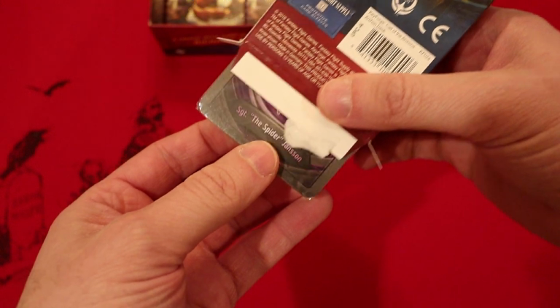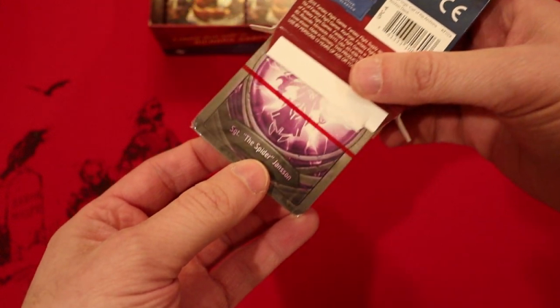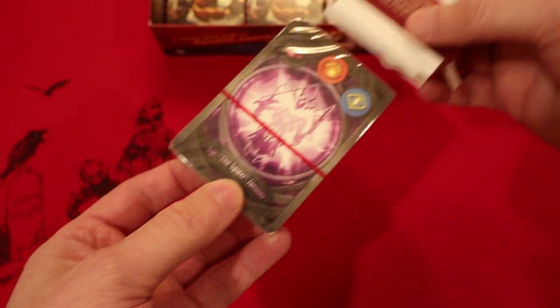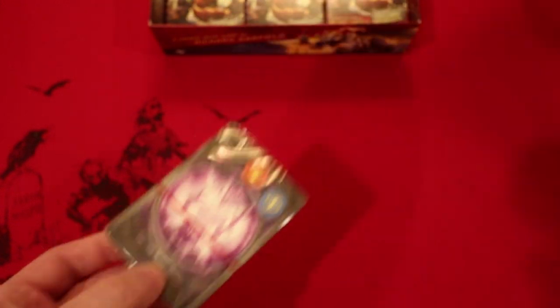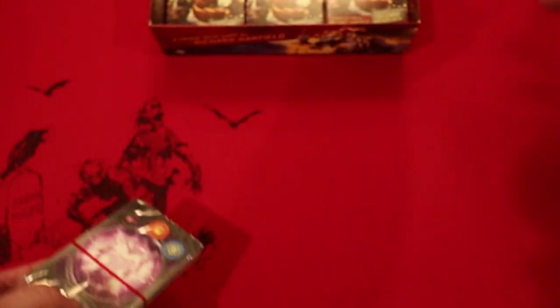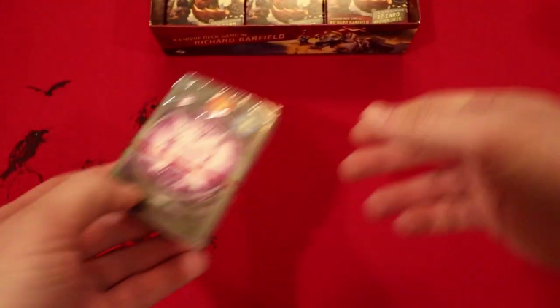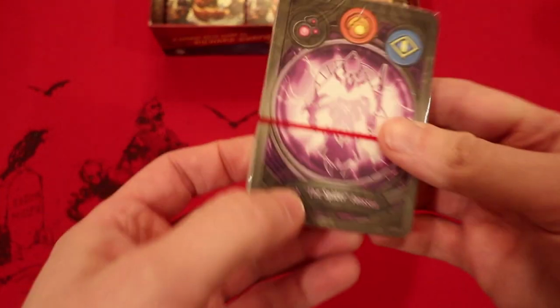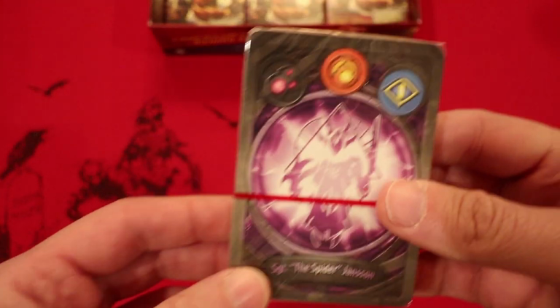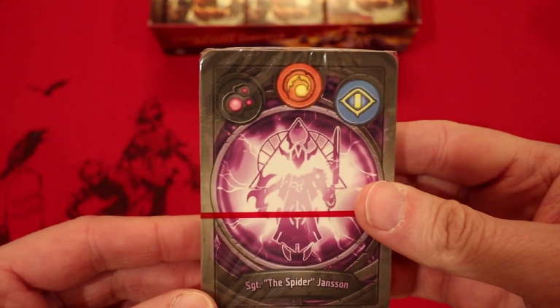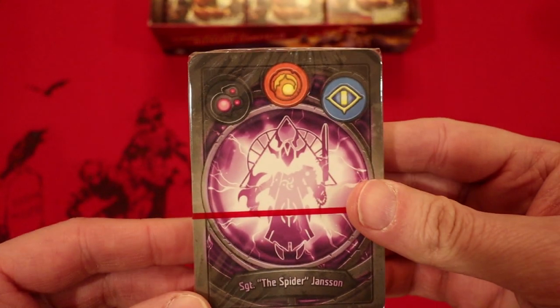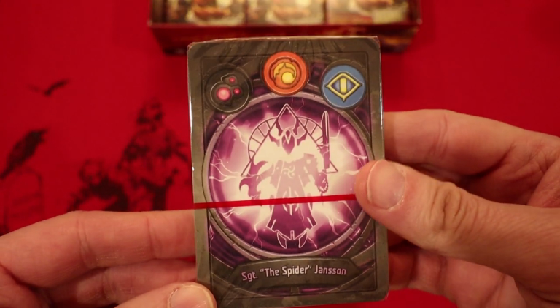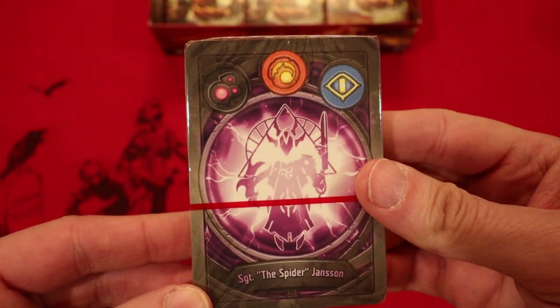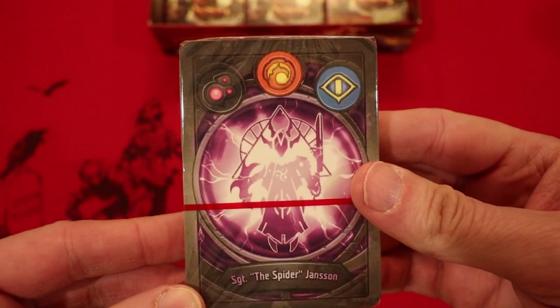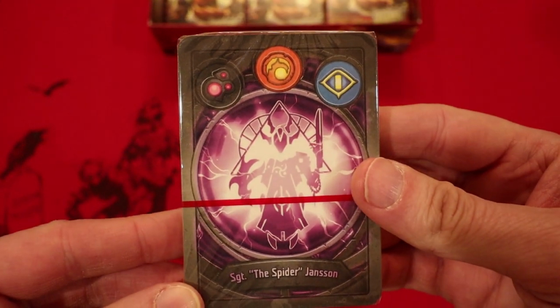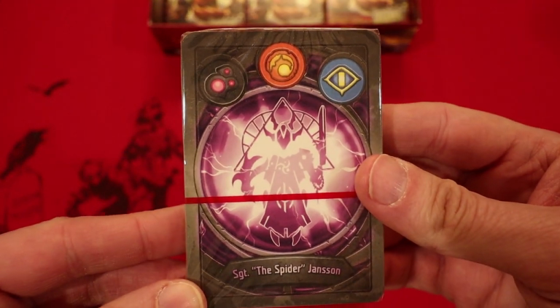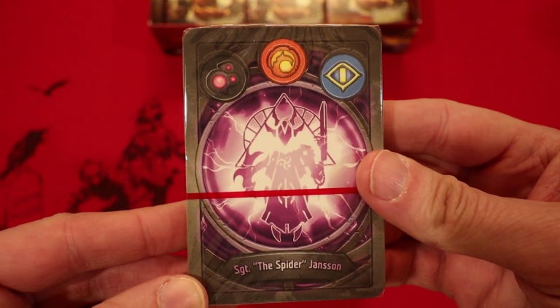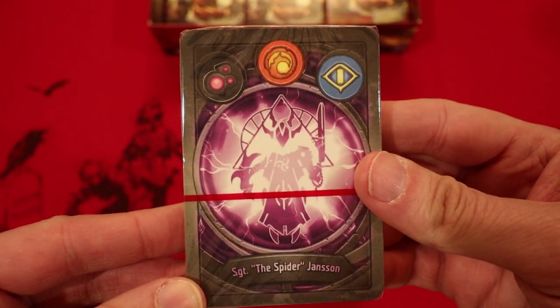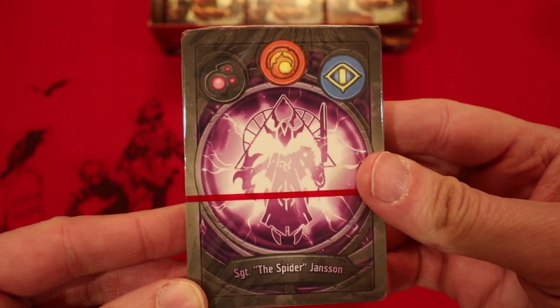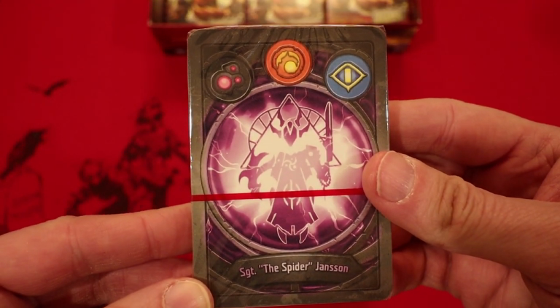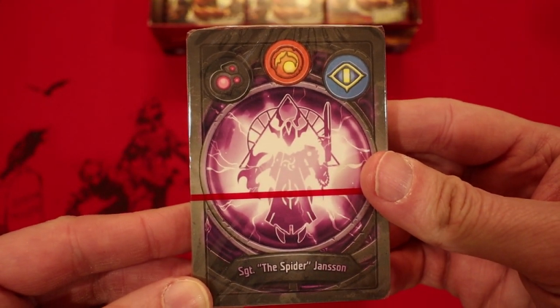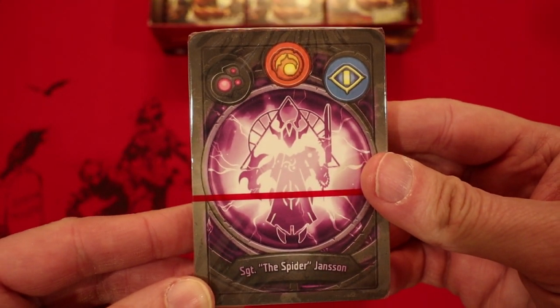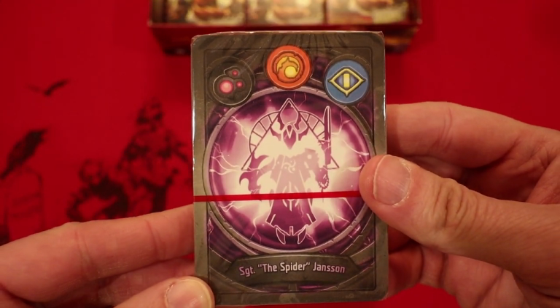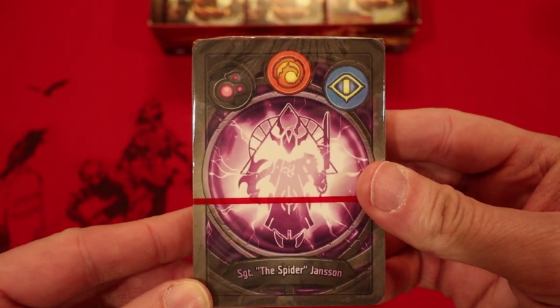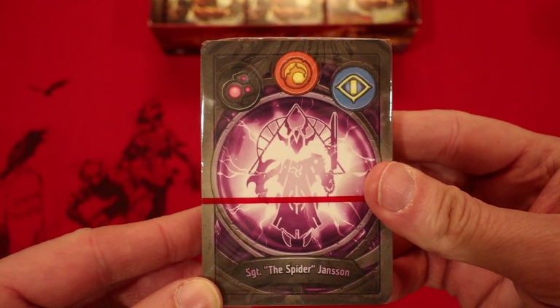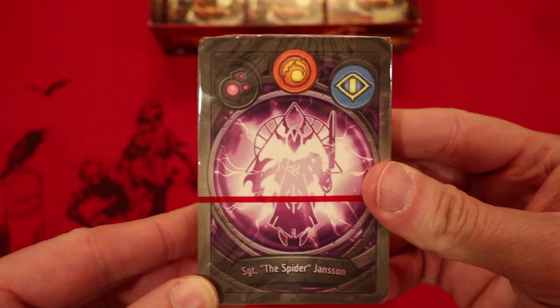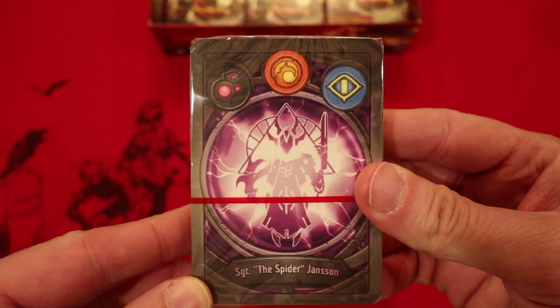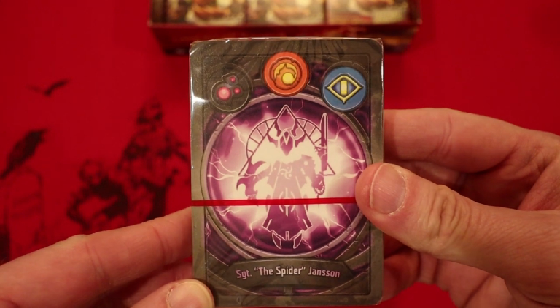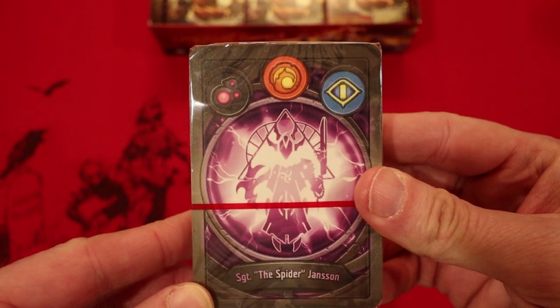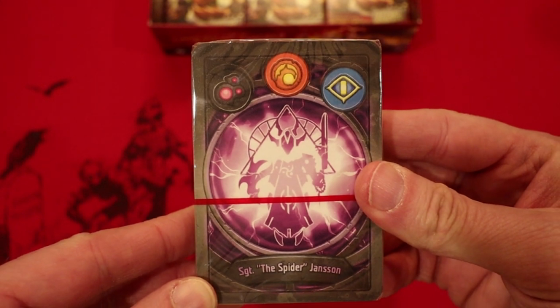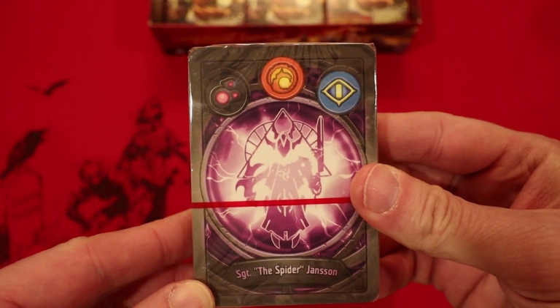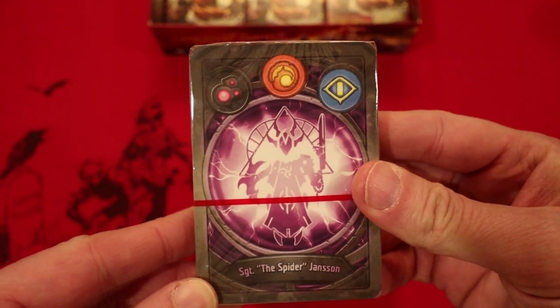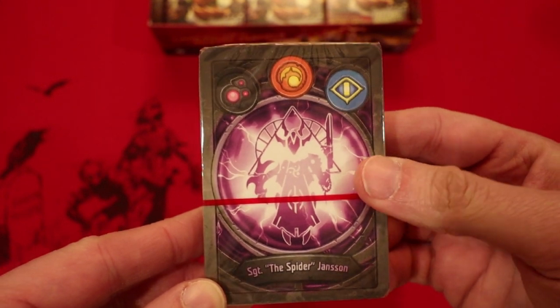Today's deck is Dis, Brovnar, and Sanctum — Sergeant the Spider Jansen.